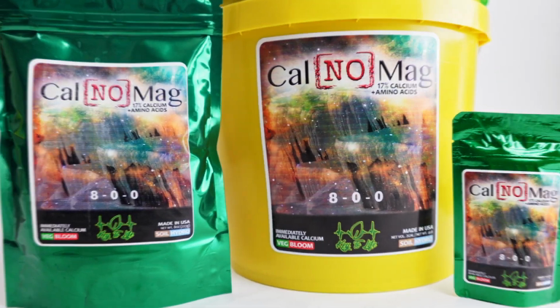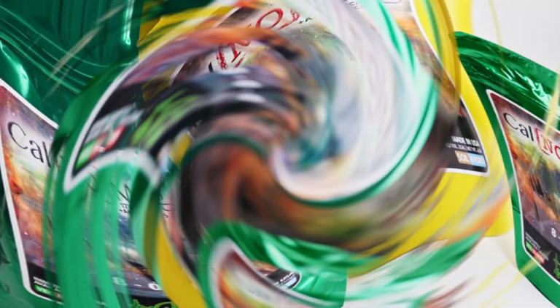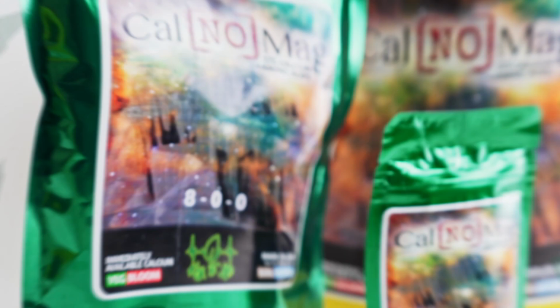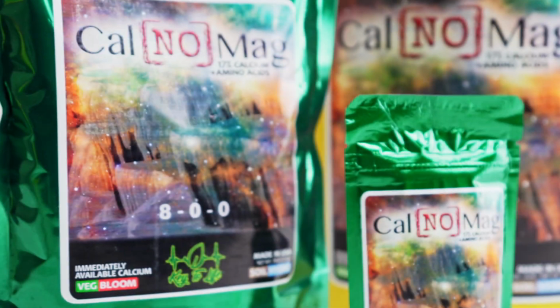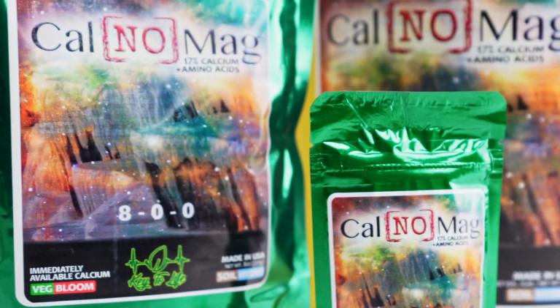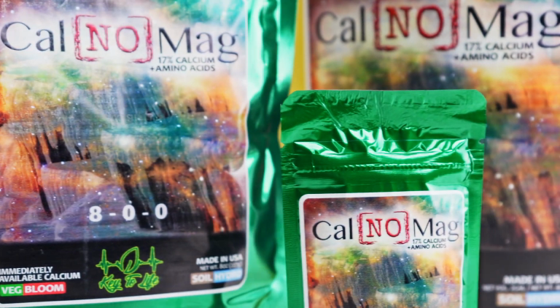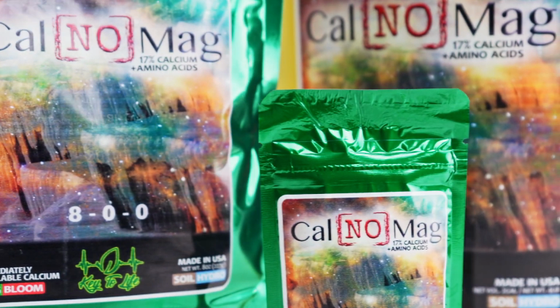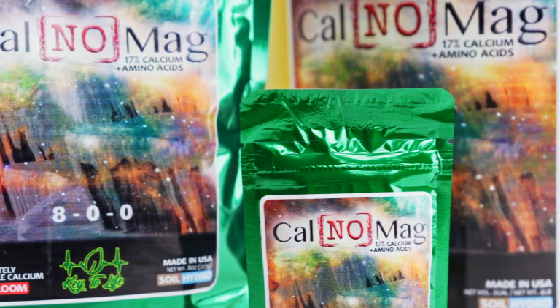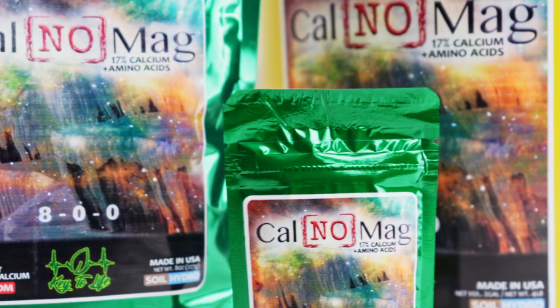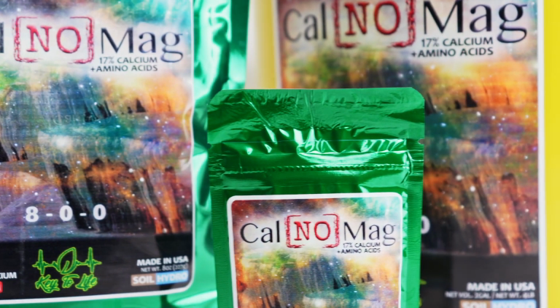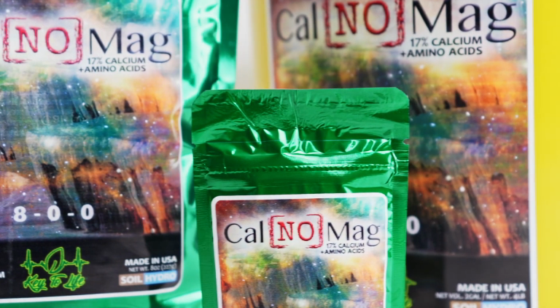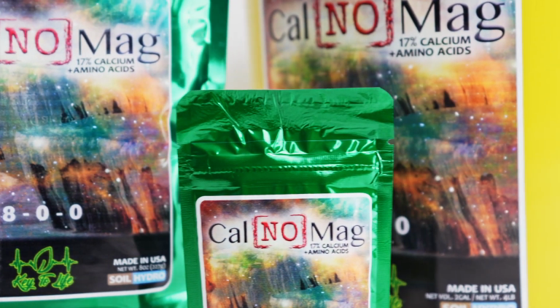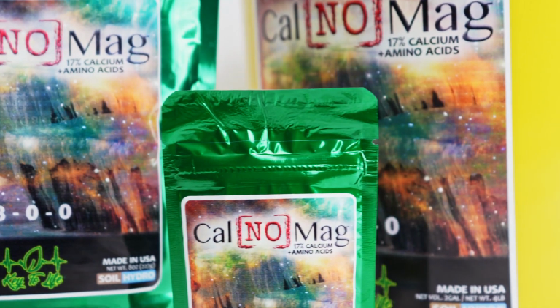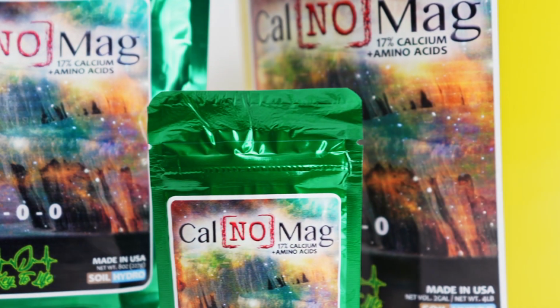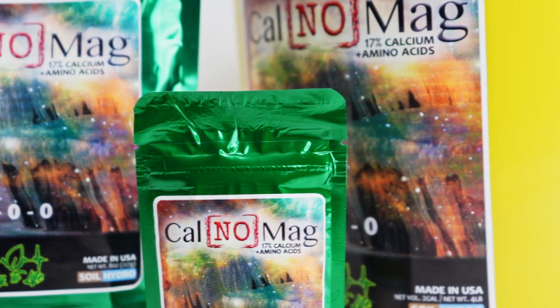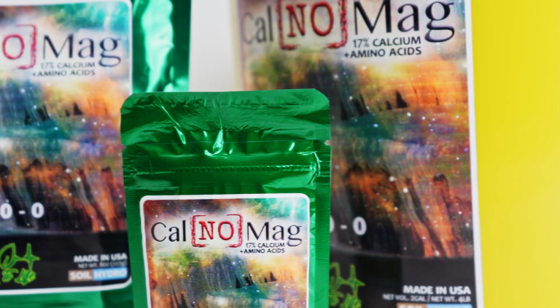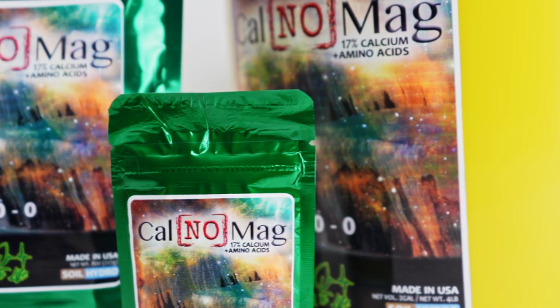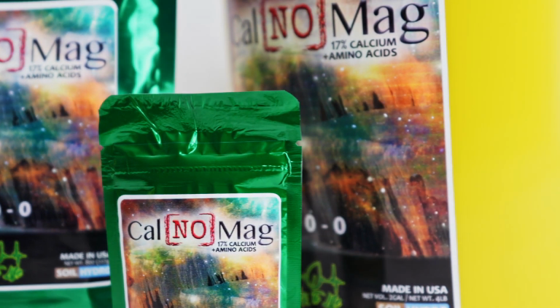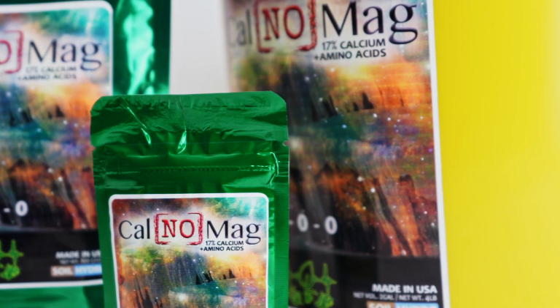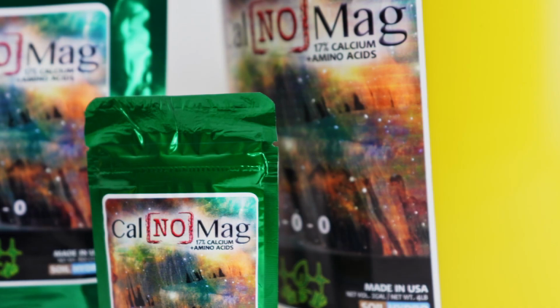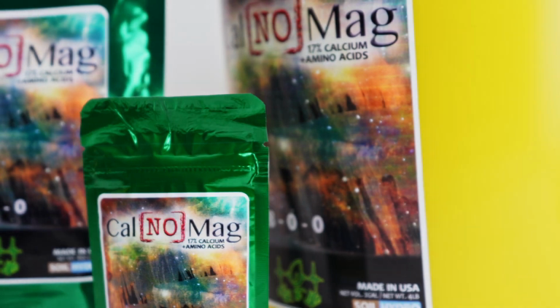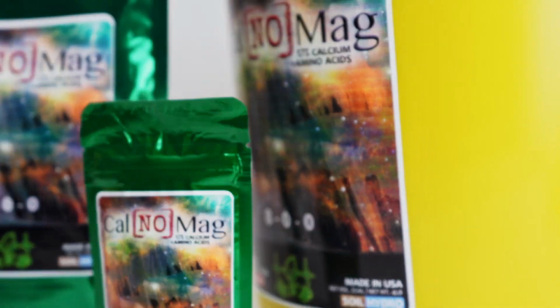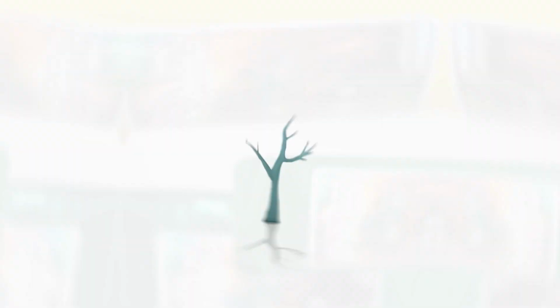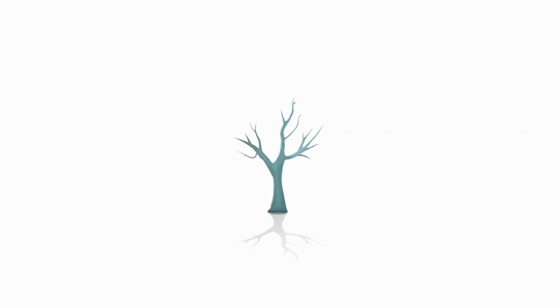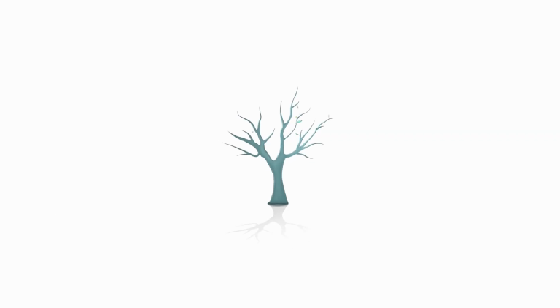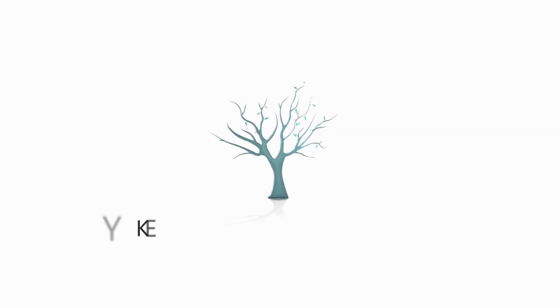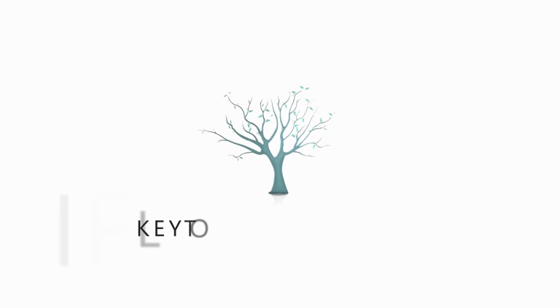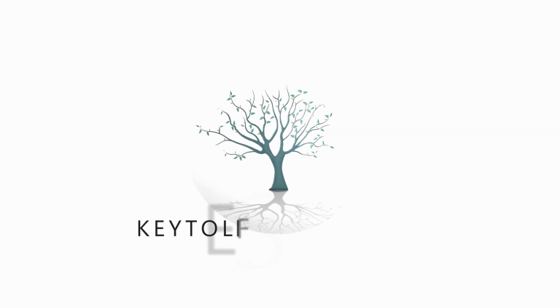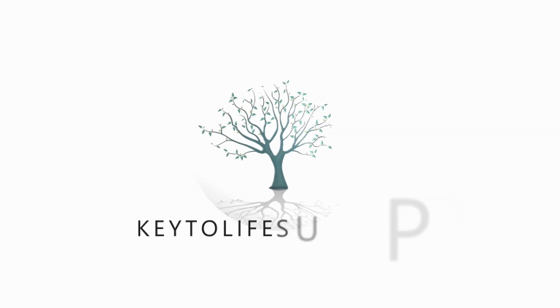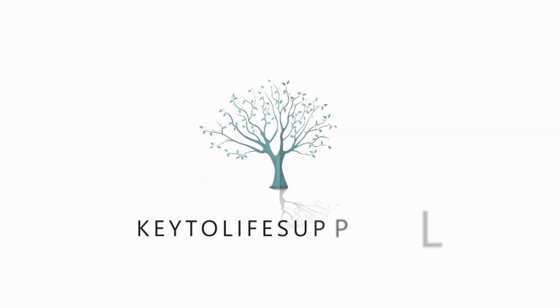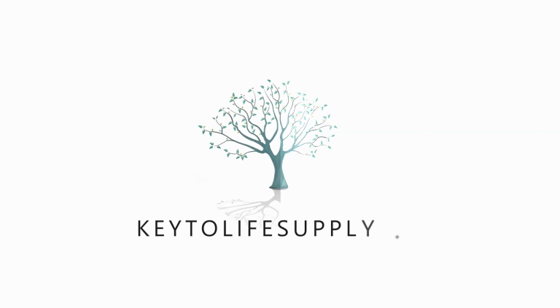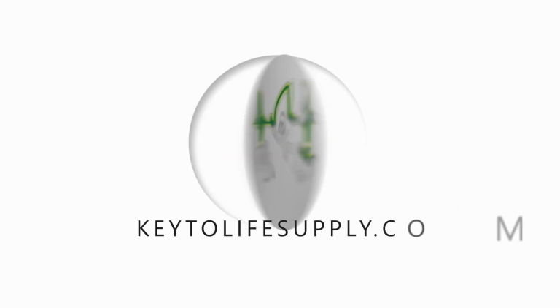For all of our organic plant nutrient products, check us out only at KeyLifeSupply.com.